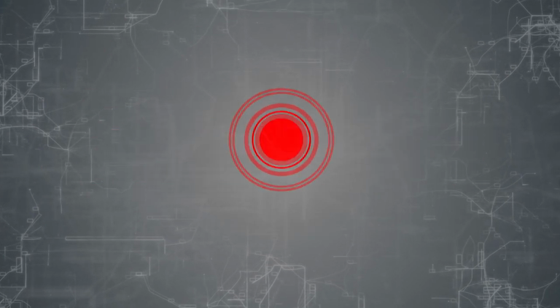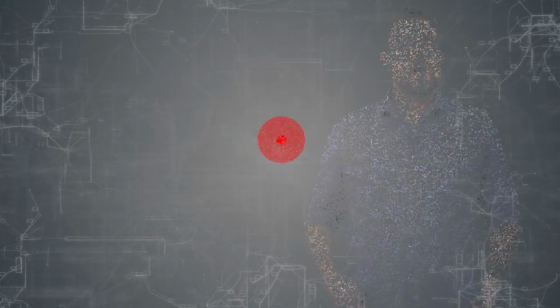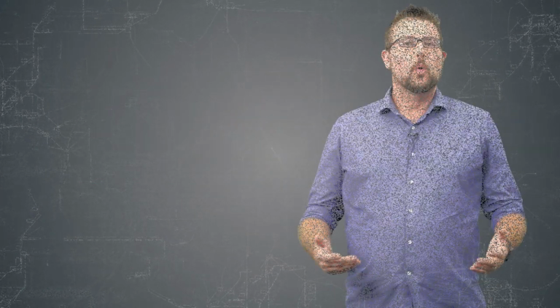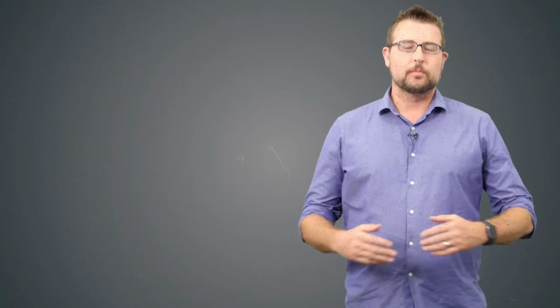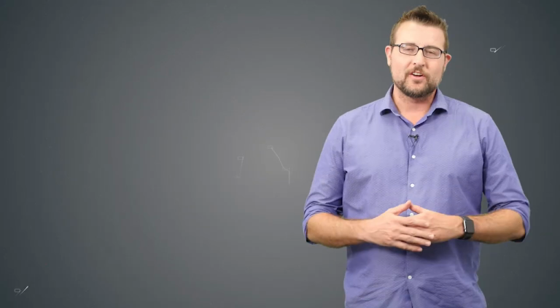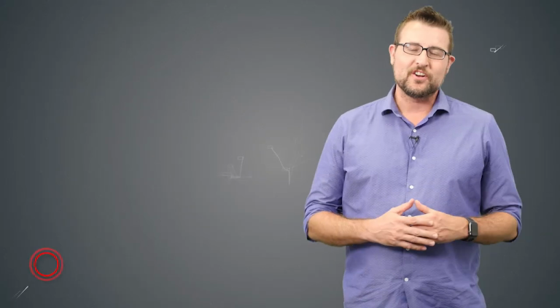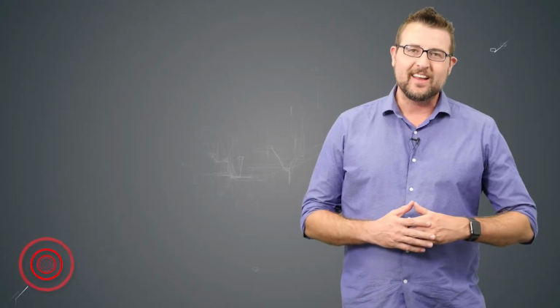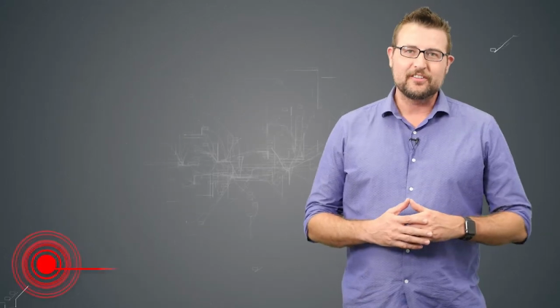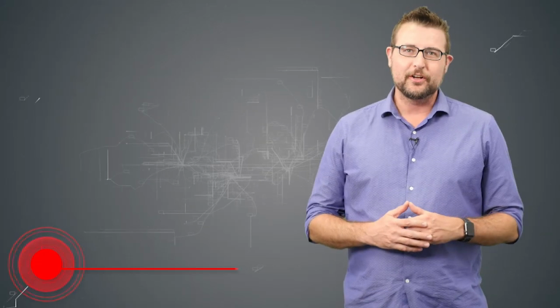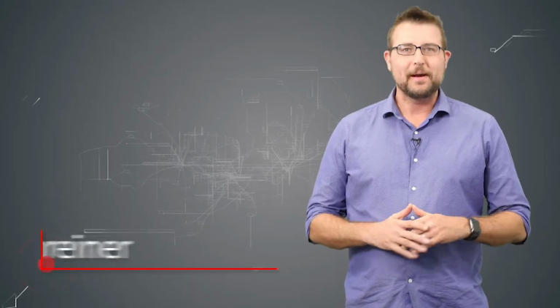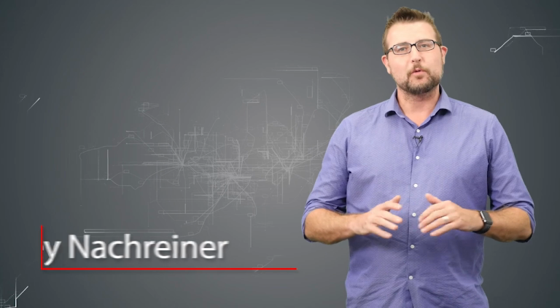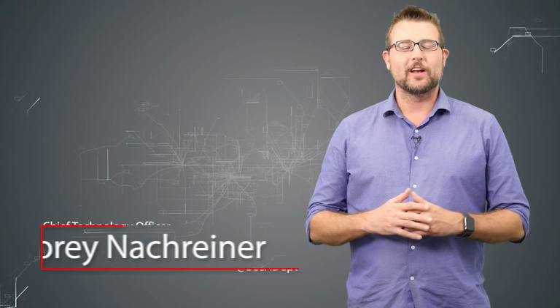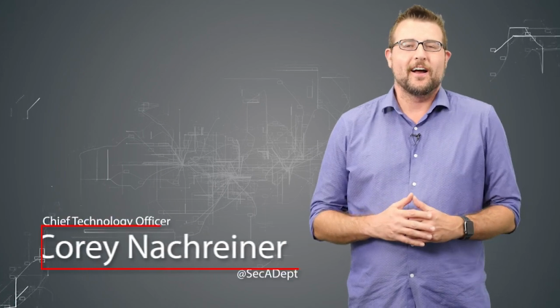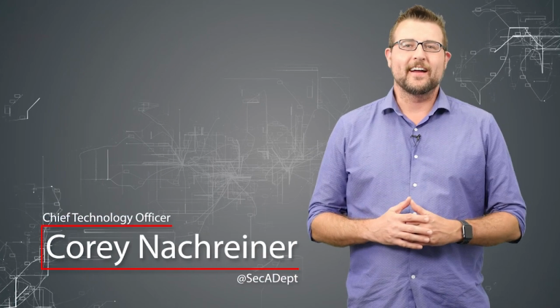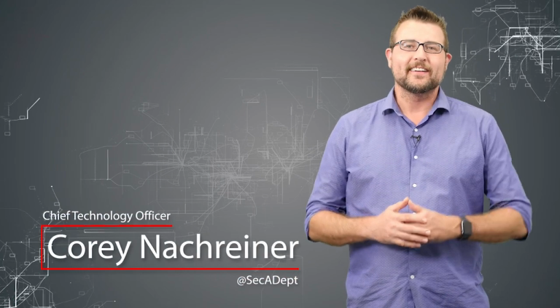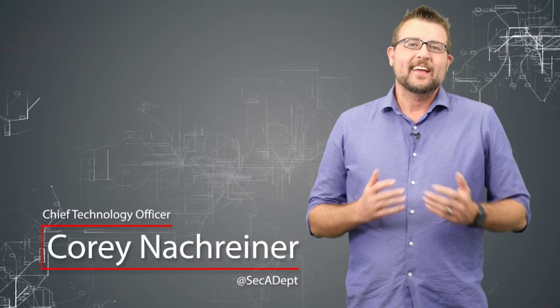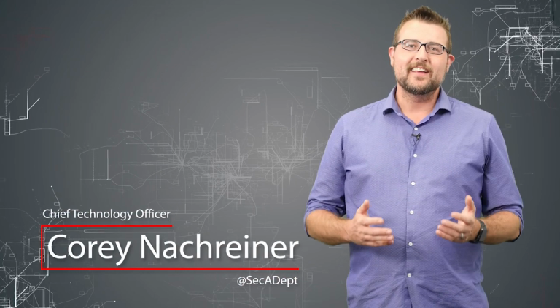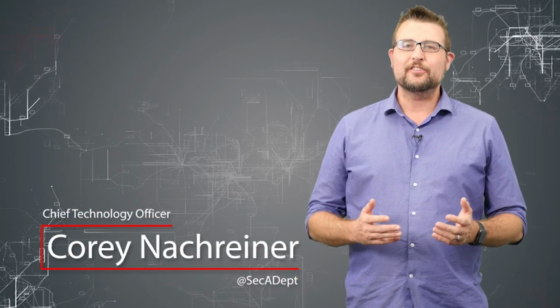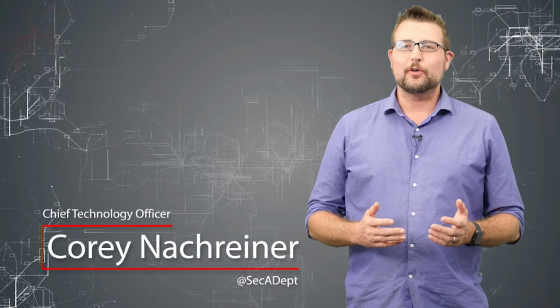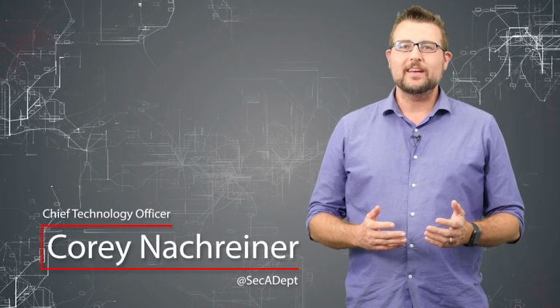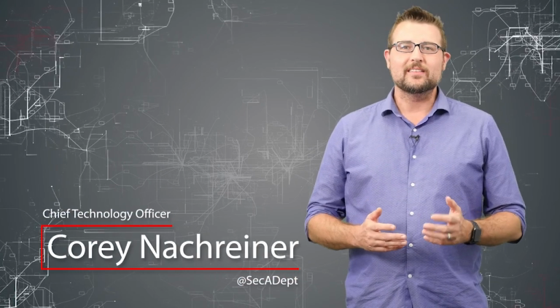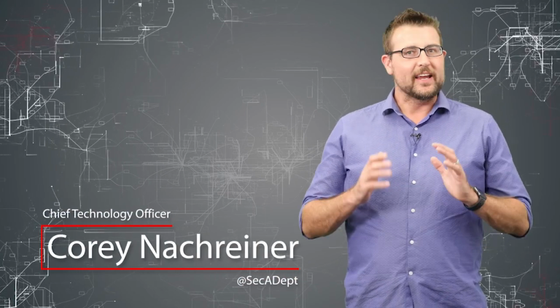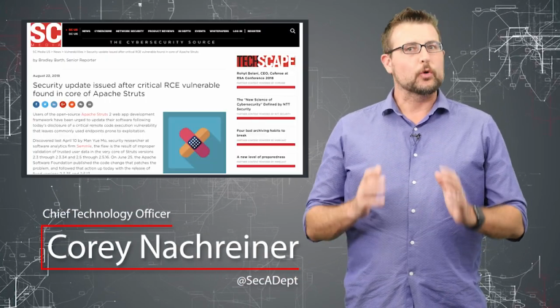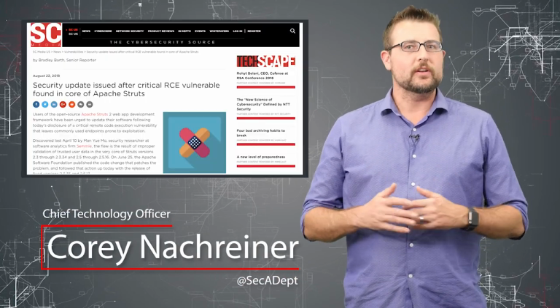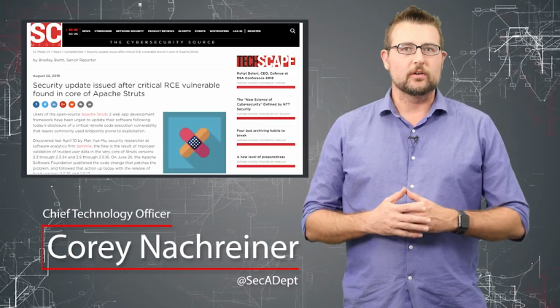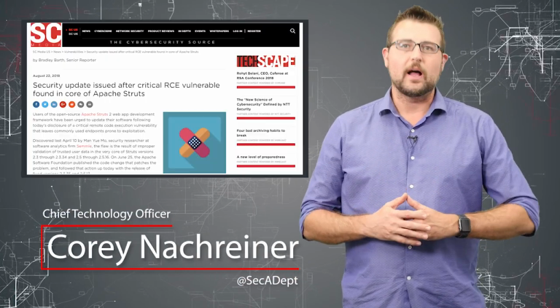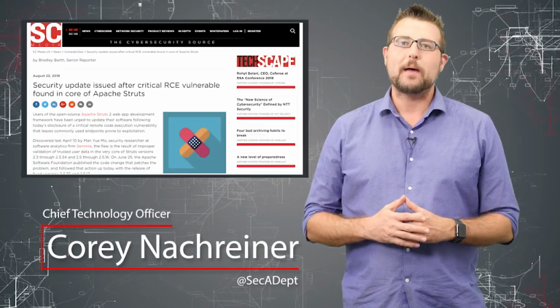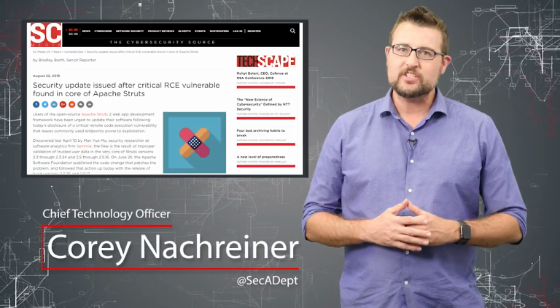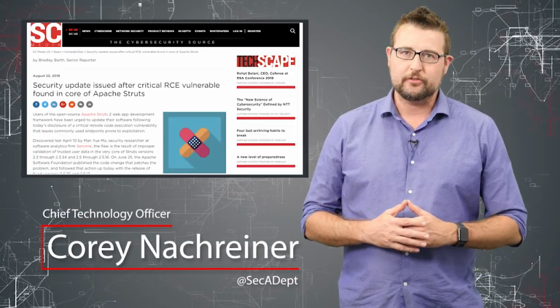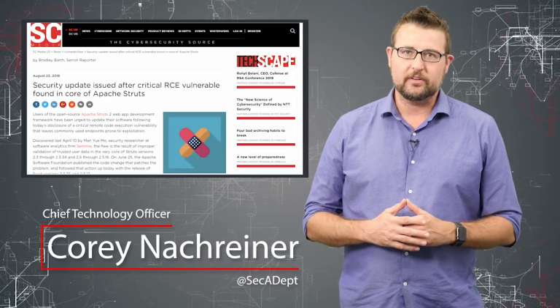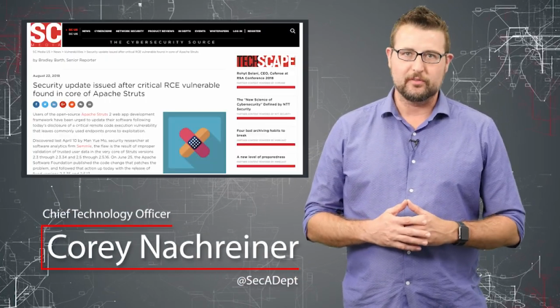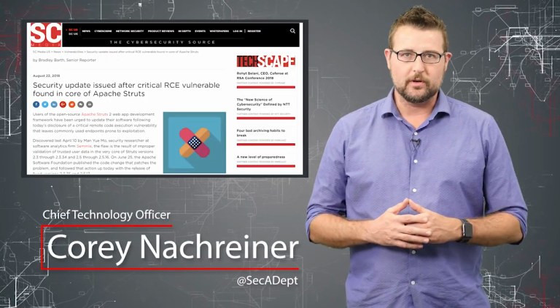Welcome to WatchGuard's Daily Security Byte. I'm Cory Knottgeier. Today's story is a critical Apache Struts vulnerability.